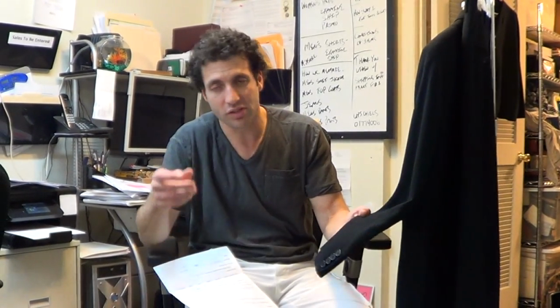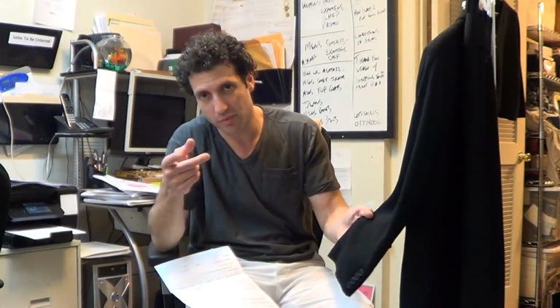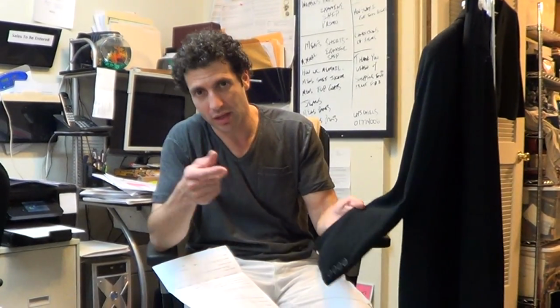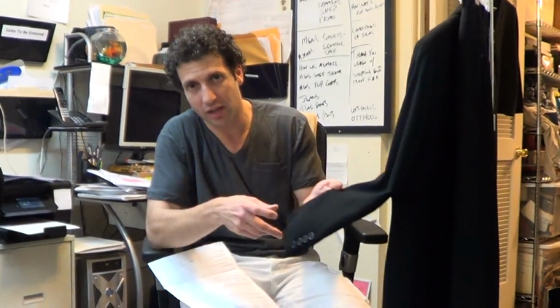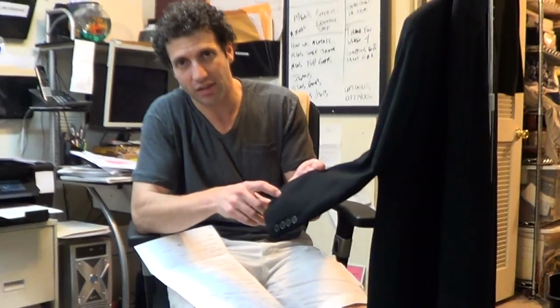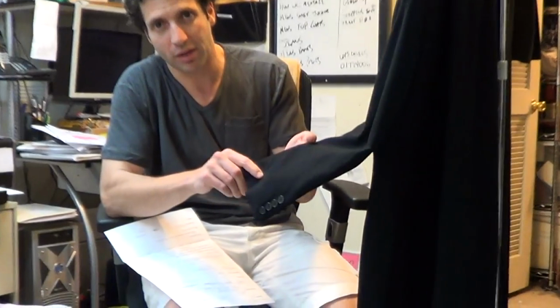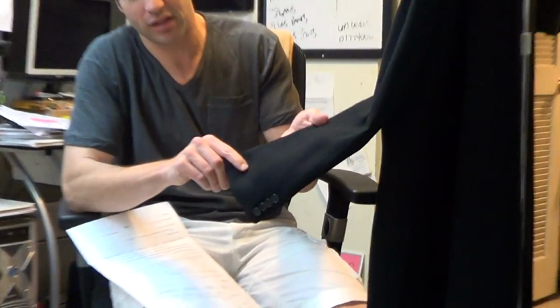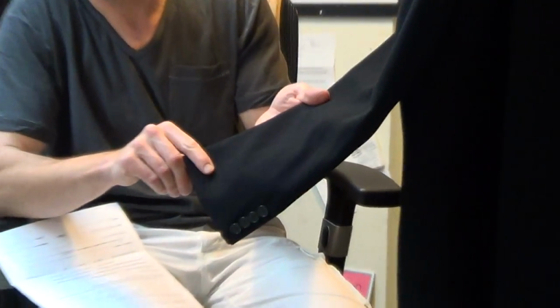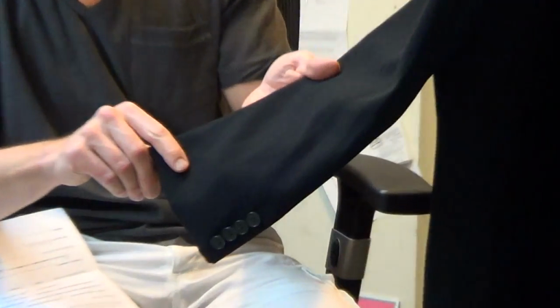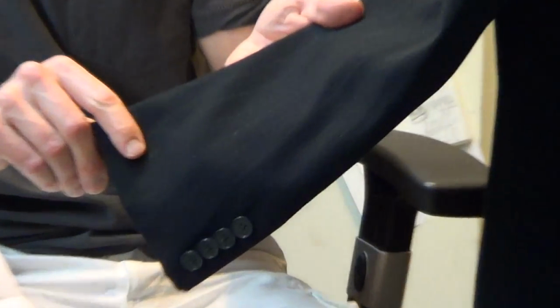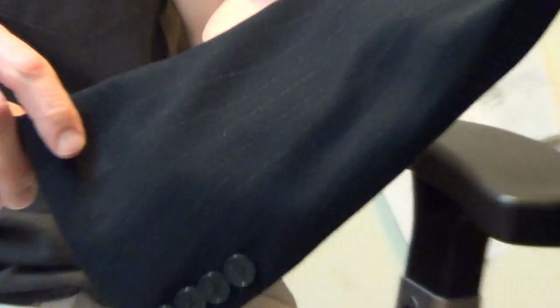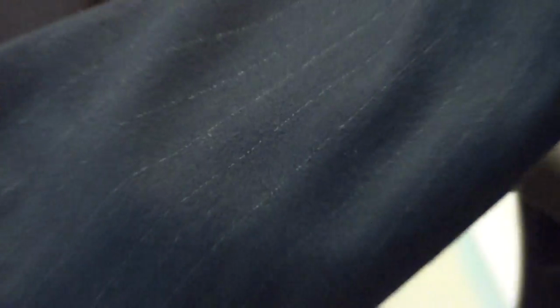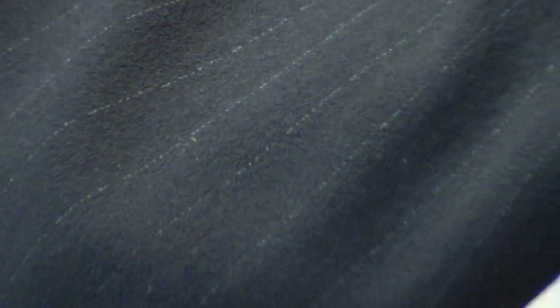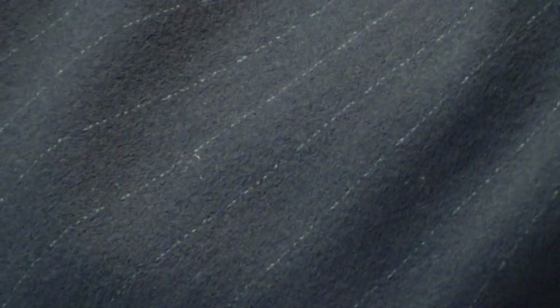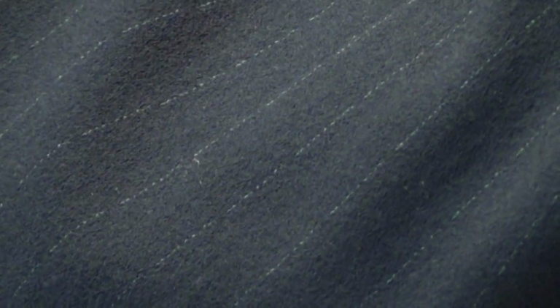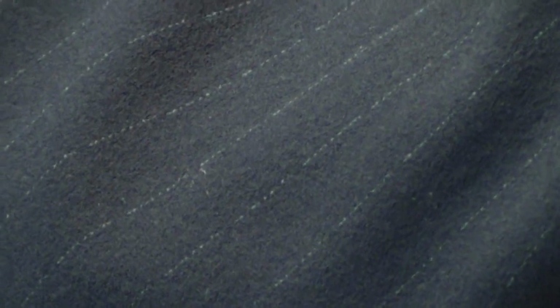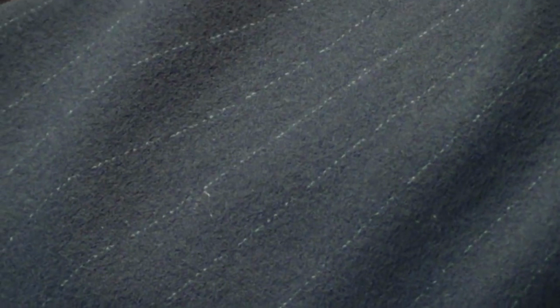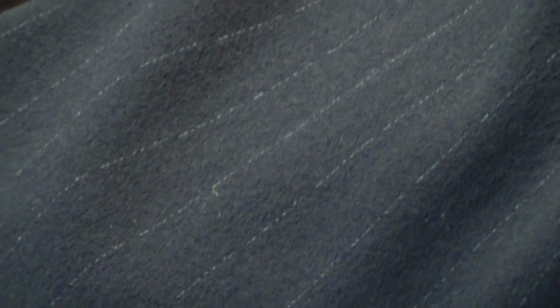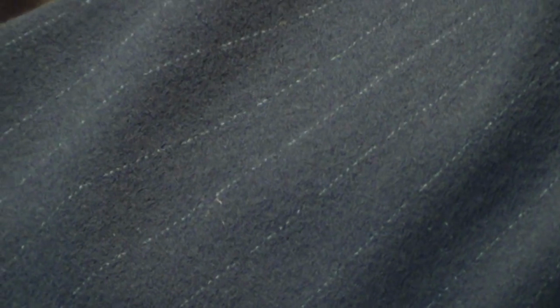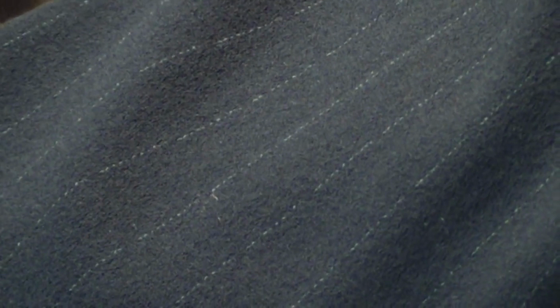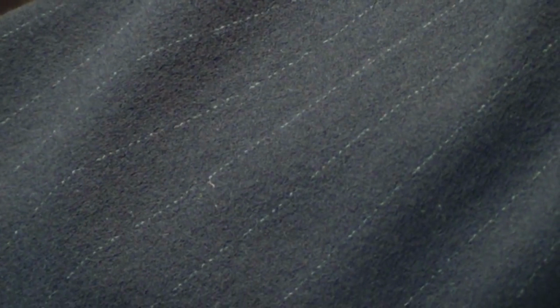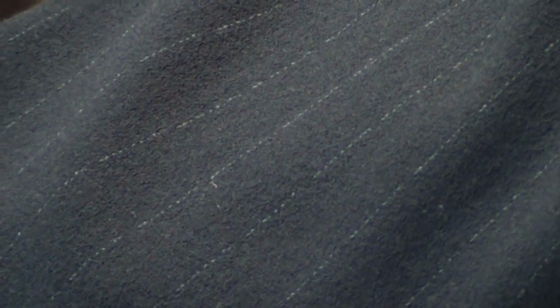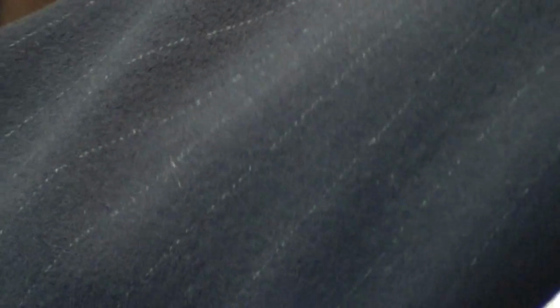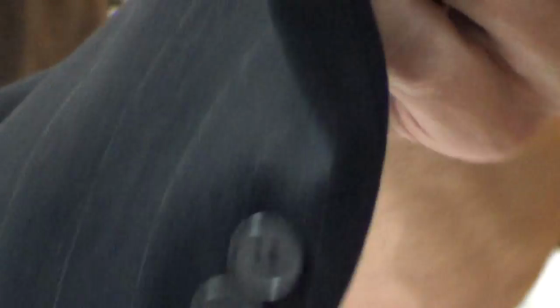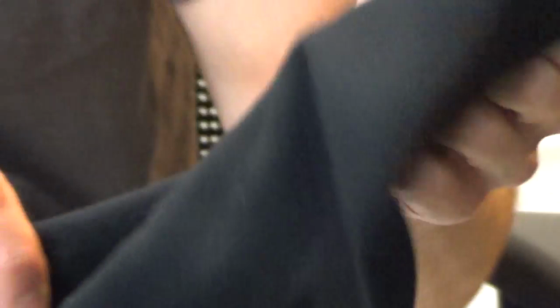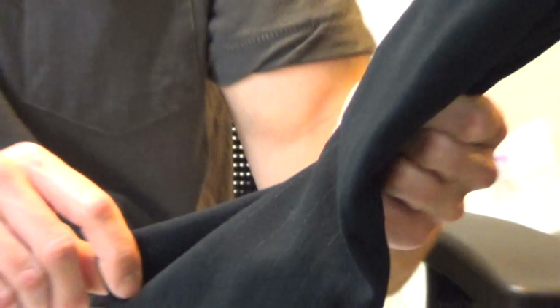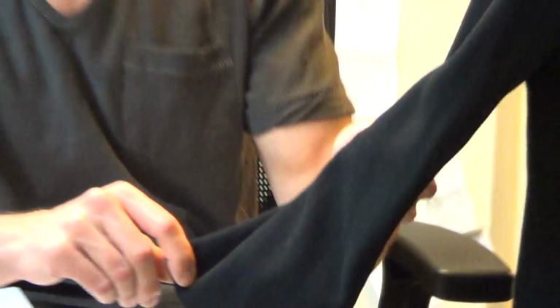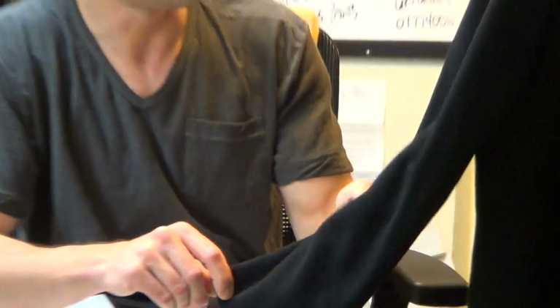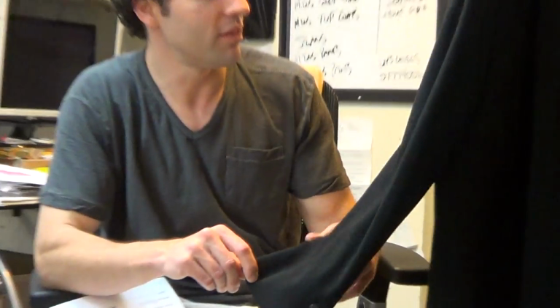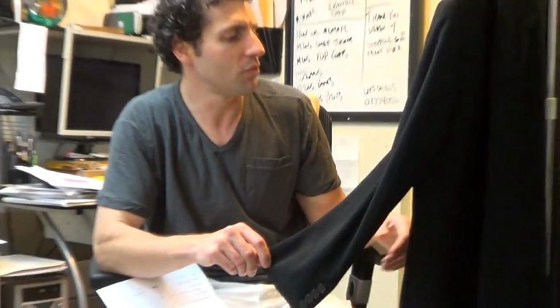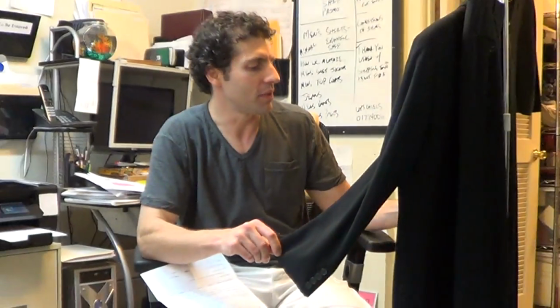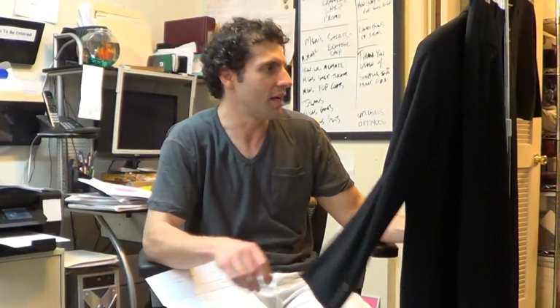Can you zoom in on the fabric? Can we pick up the texture on the camera there? So, this is what we have.